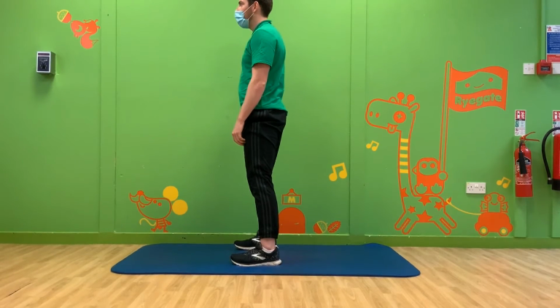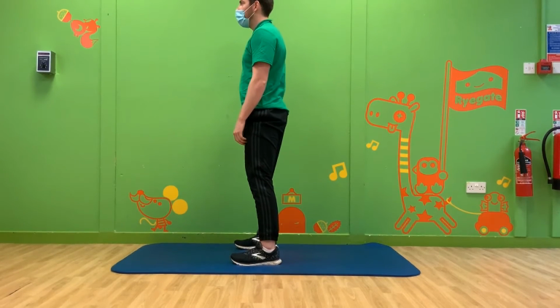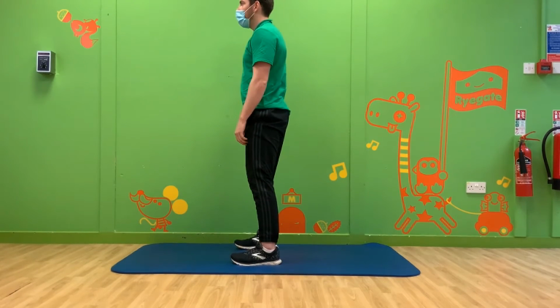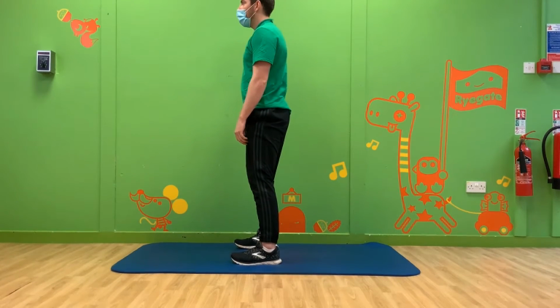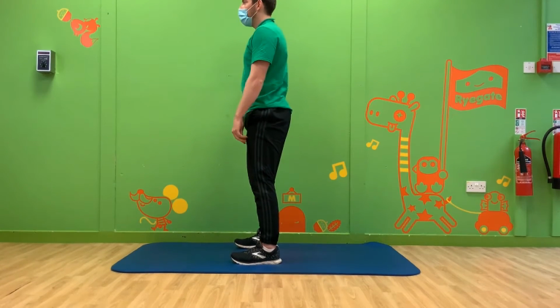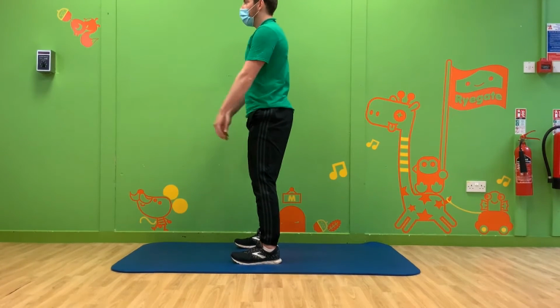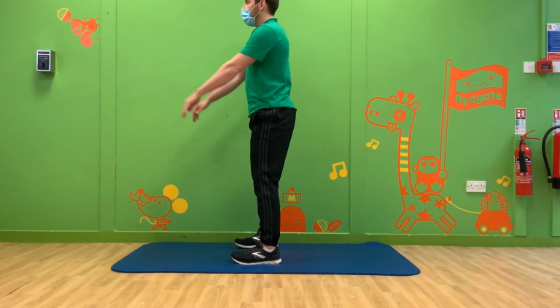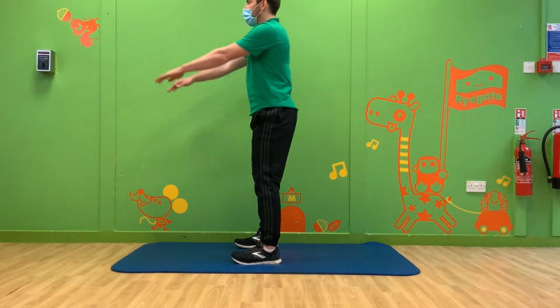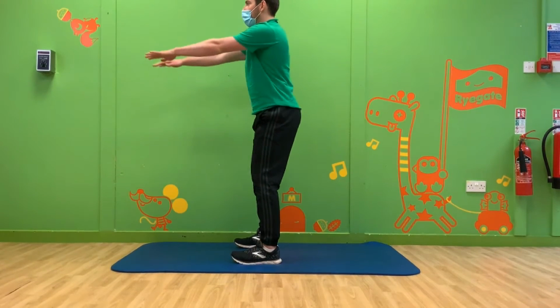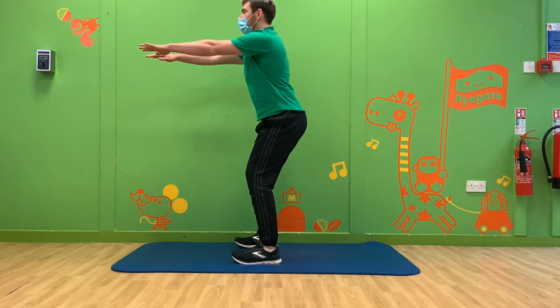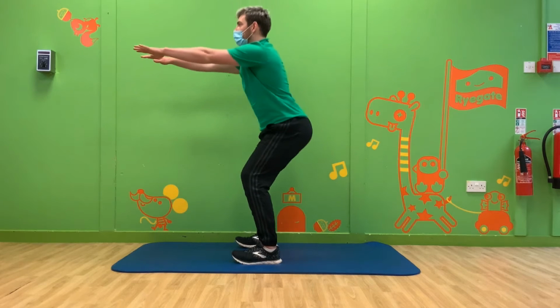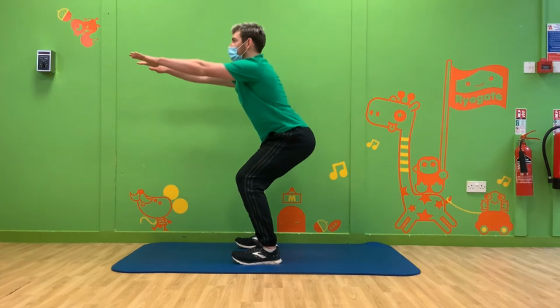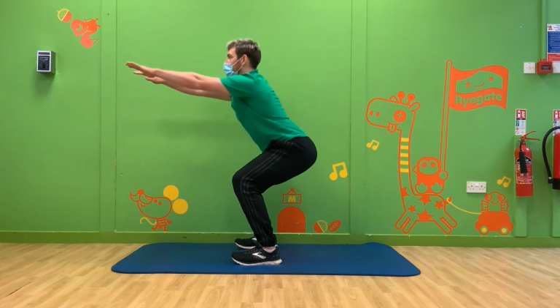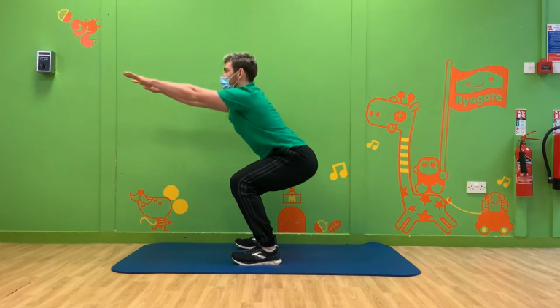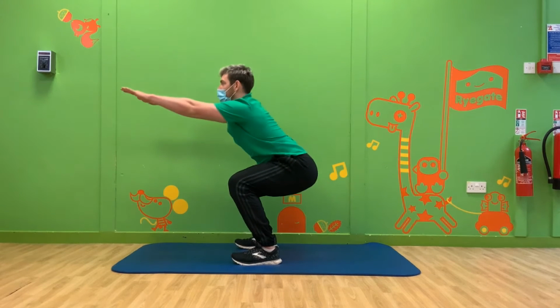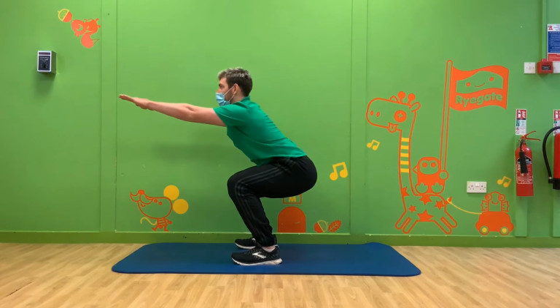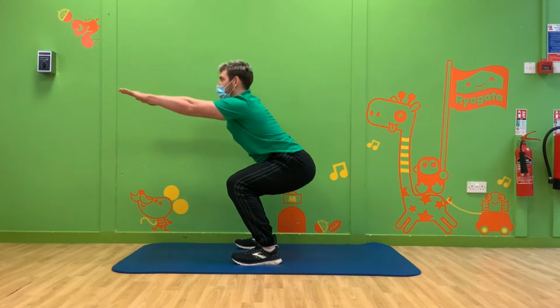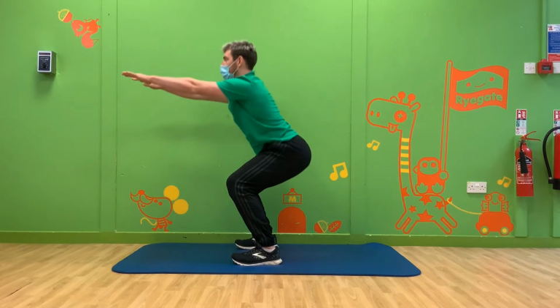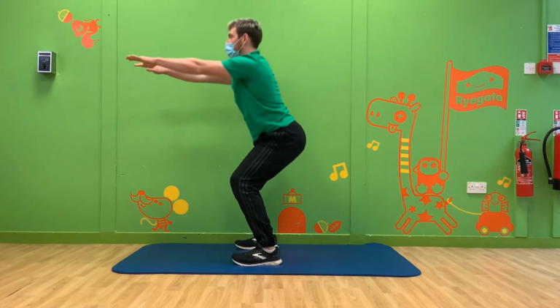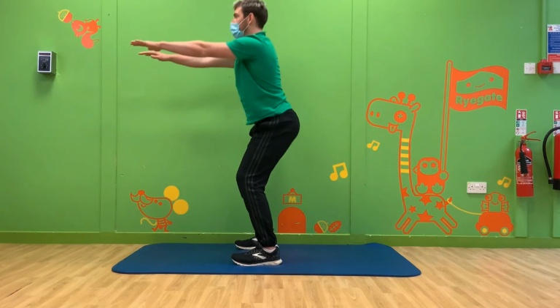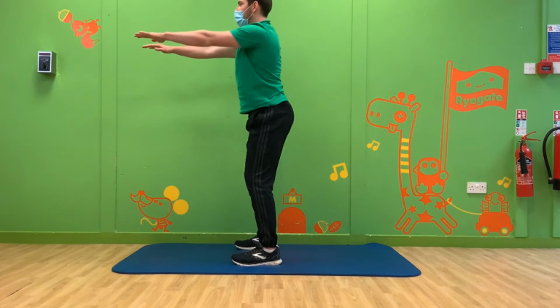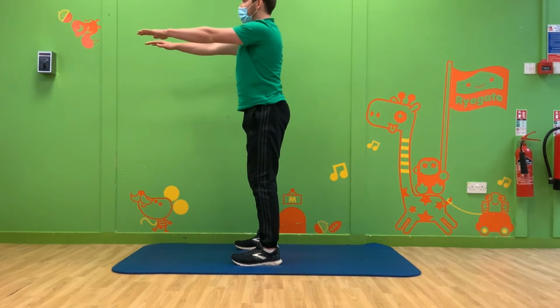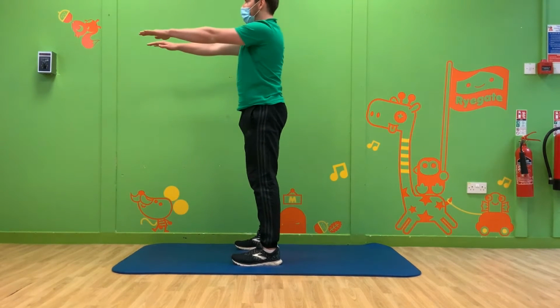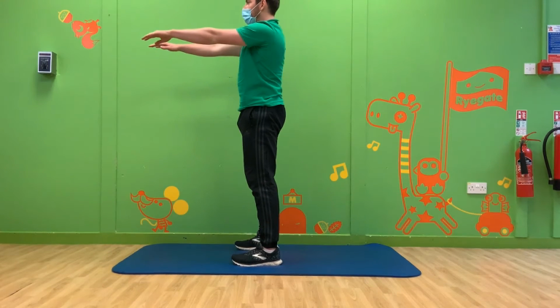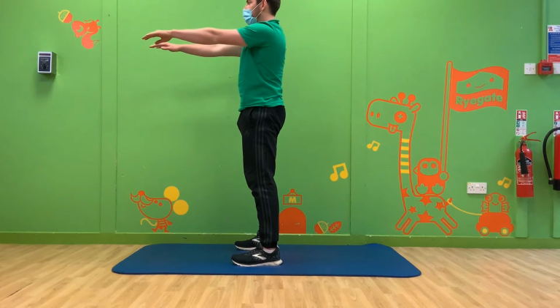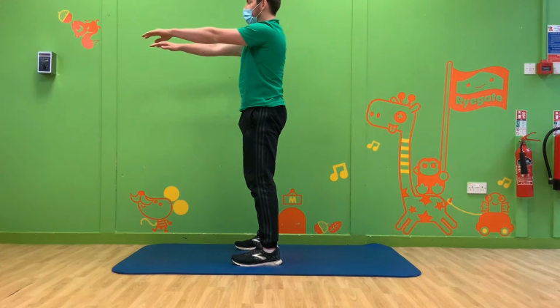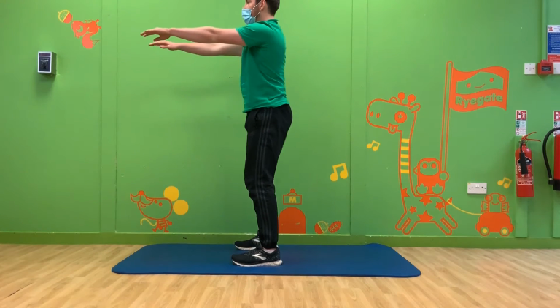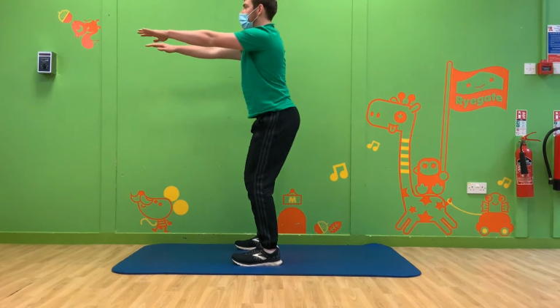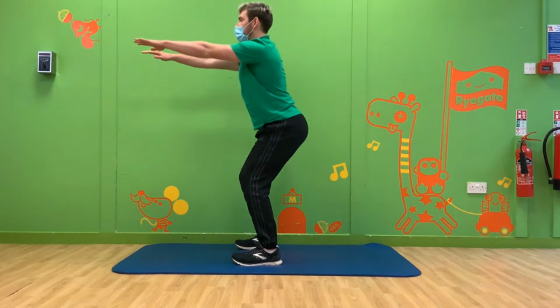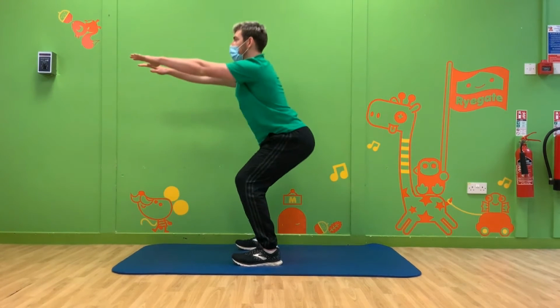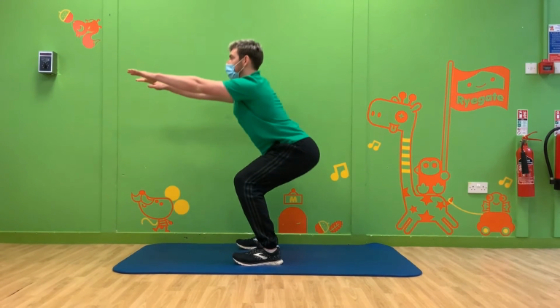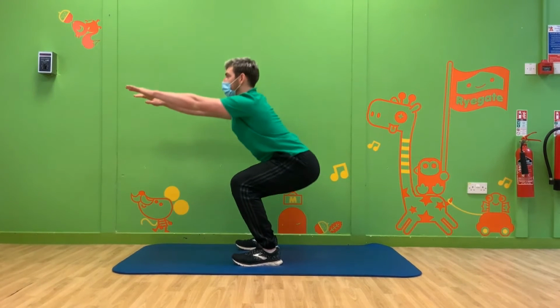Exercise number one is squats. Here's Michael to show us how. Are you ready? Let's go!